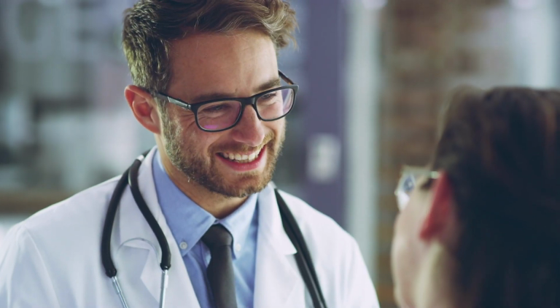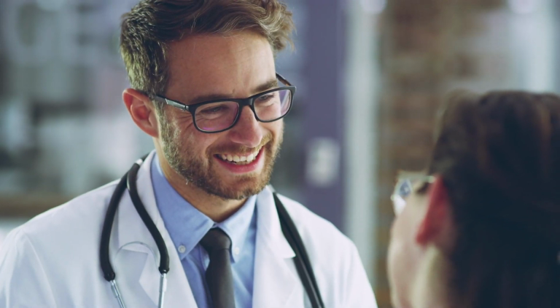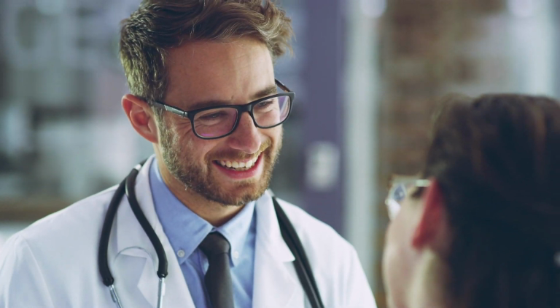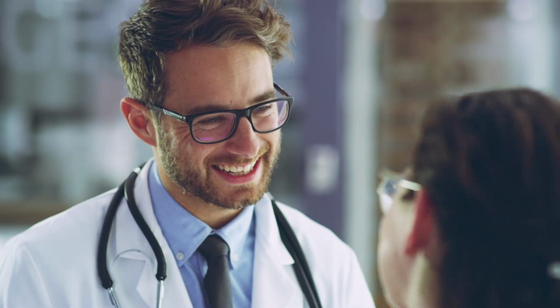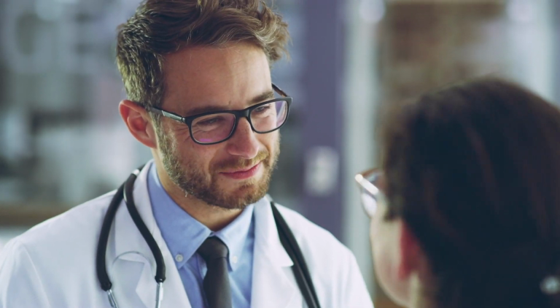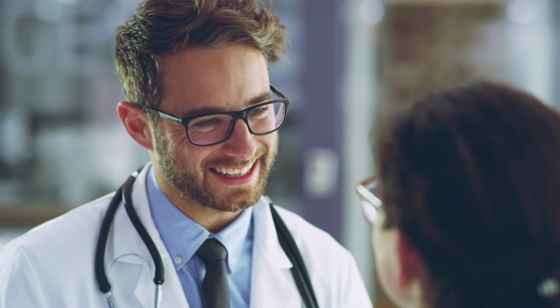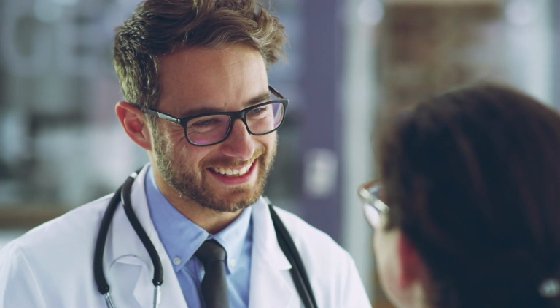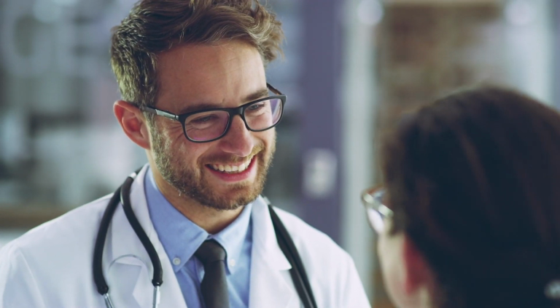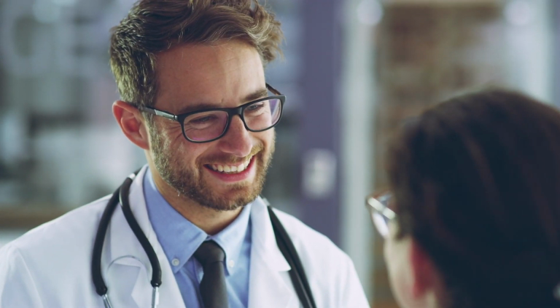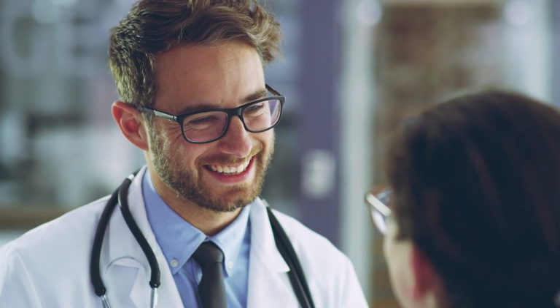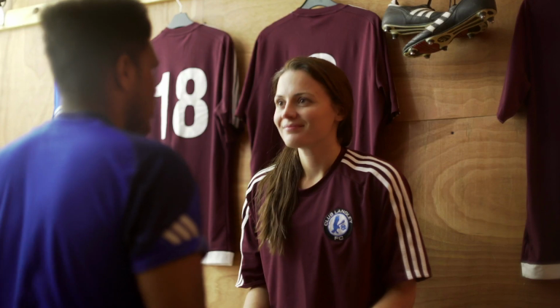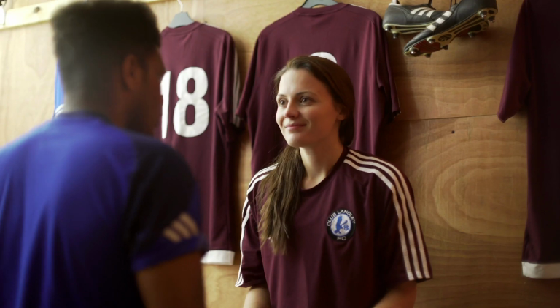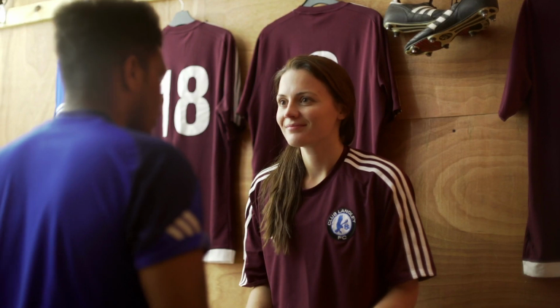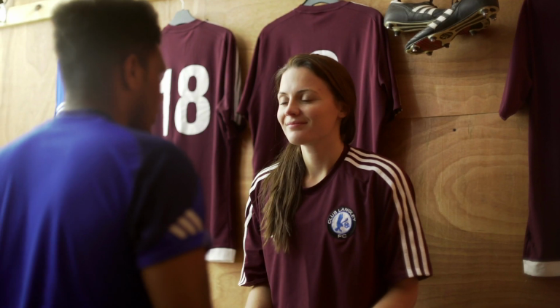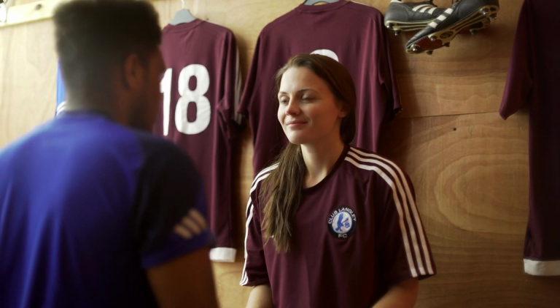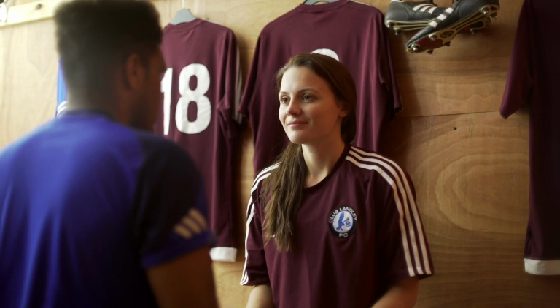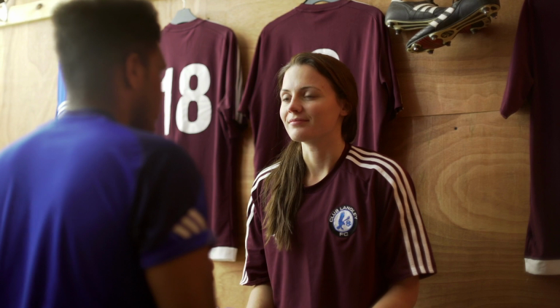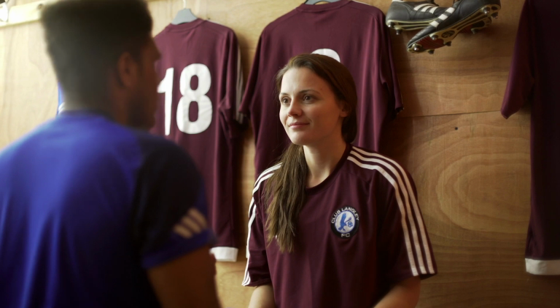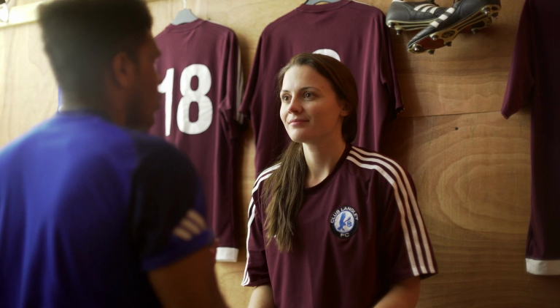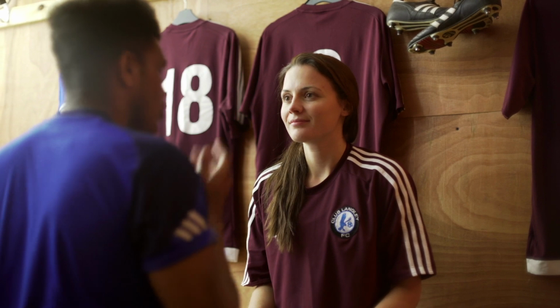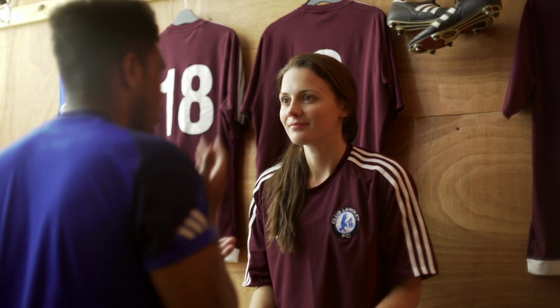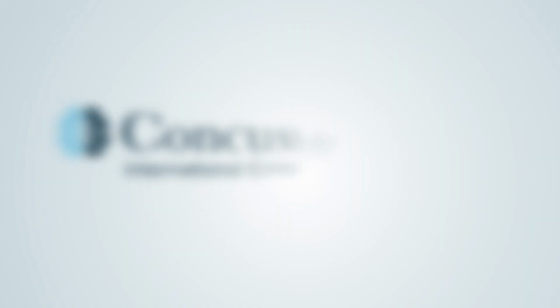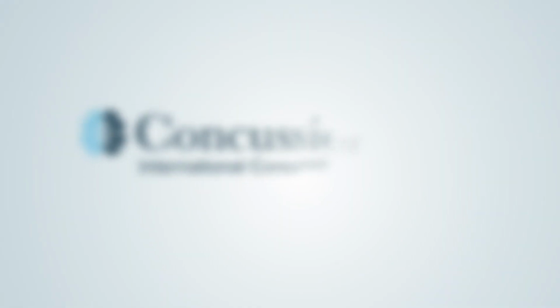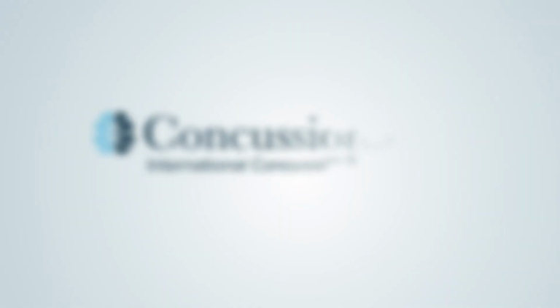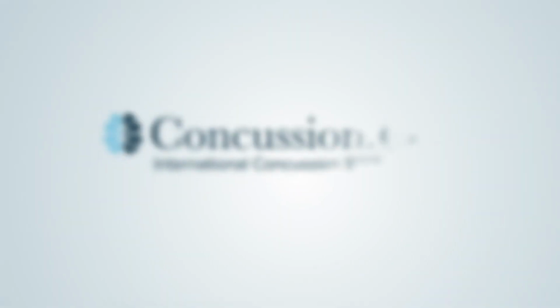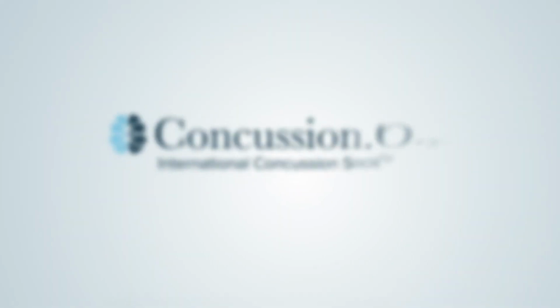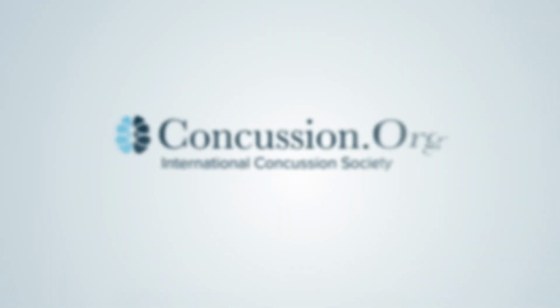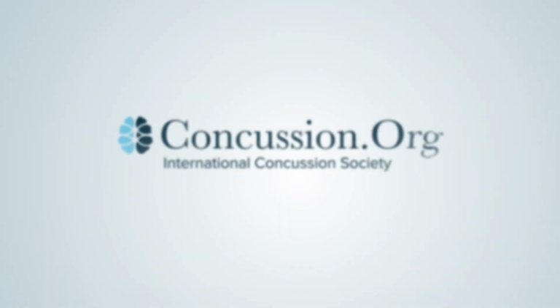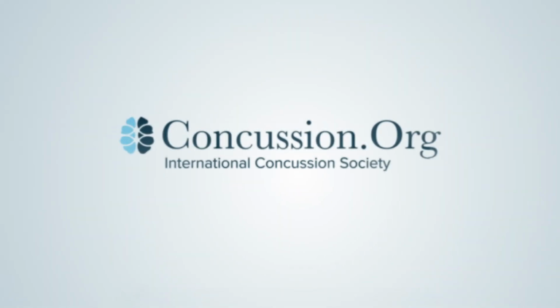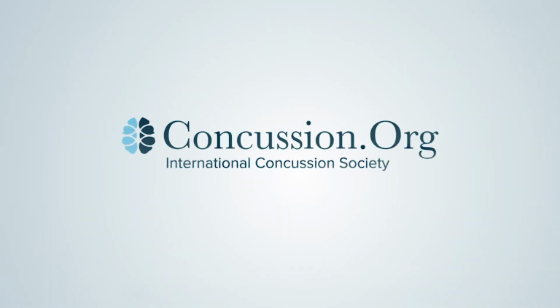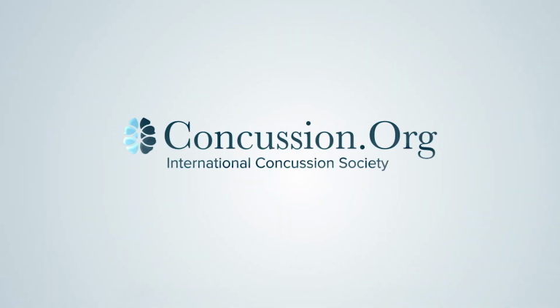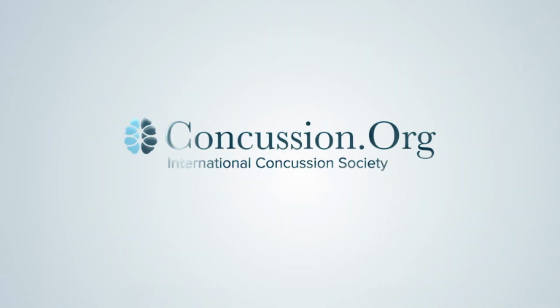Concussion Check is vetted and developed by the world's leading concussion experts. Whether you're a parent, coach or teacher, it's time to blow the whistle on concussion.